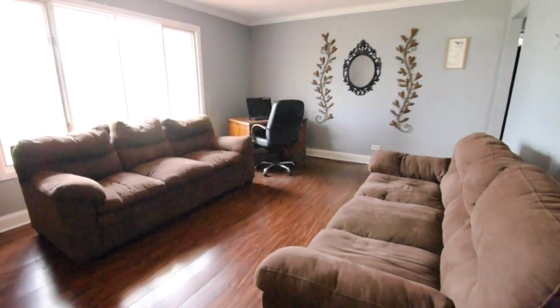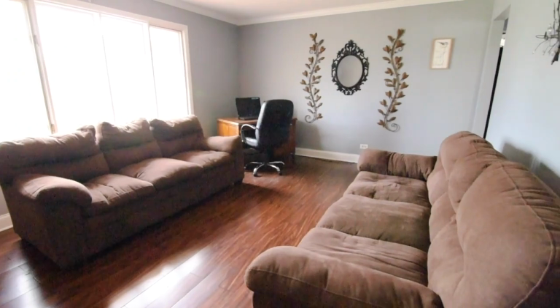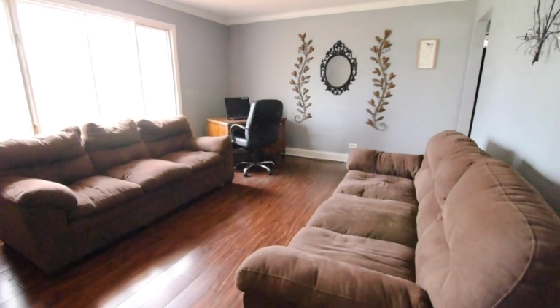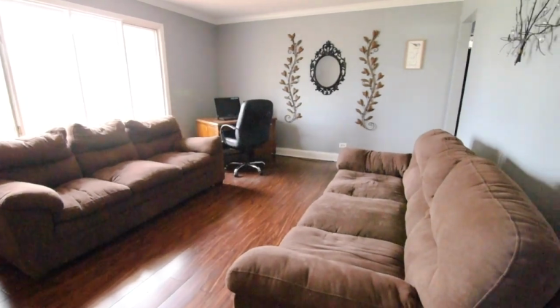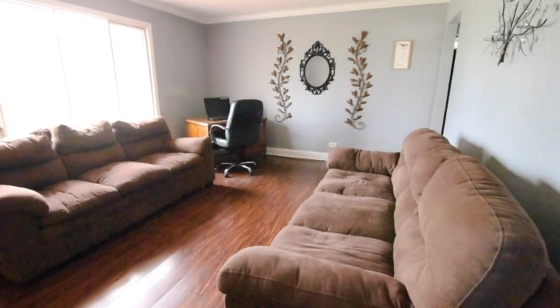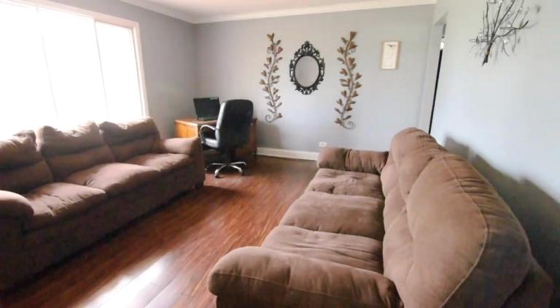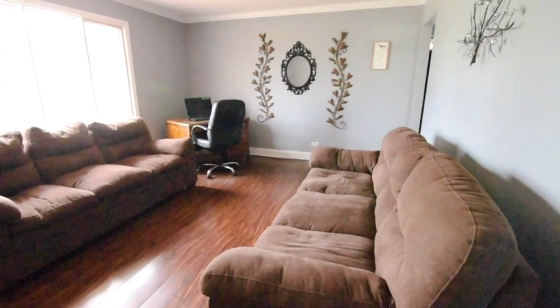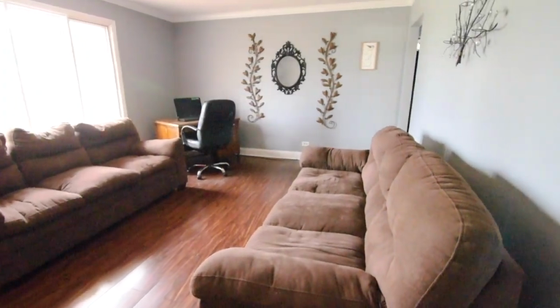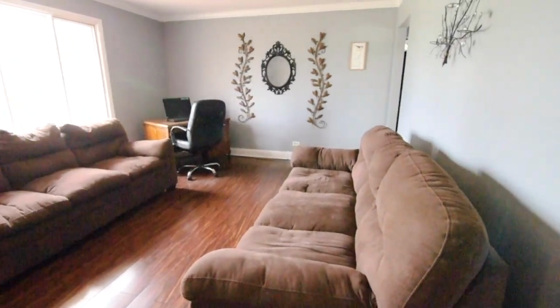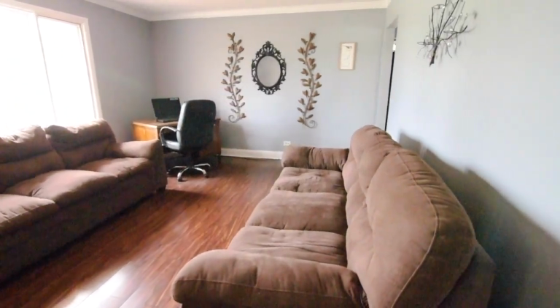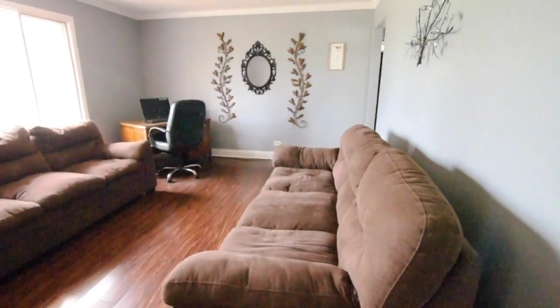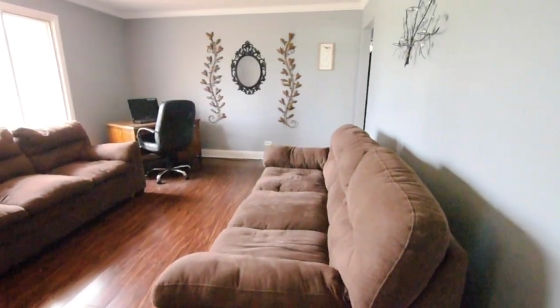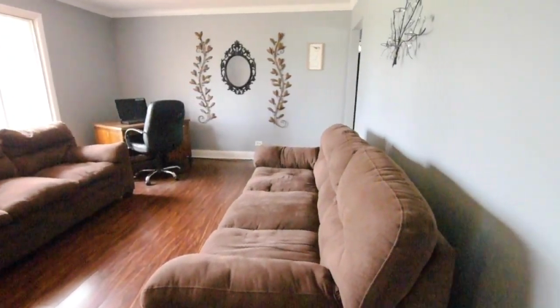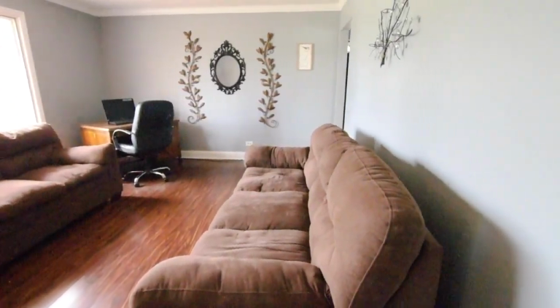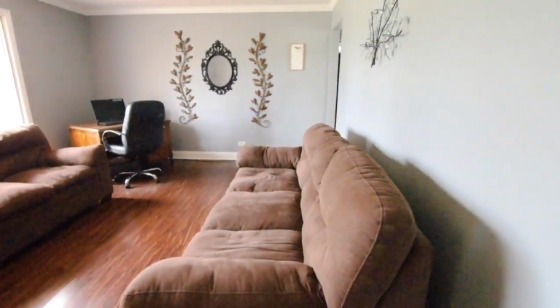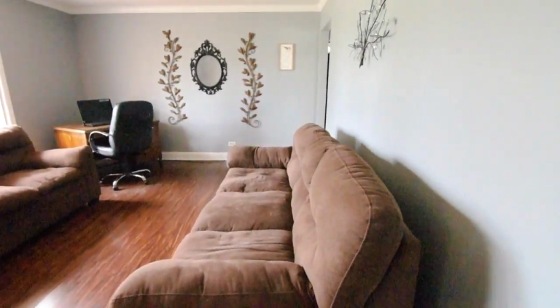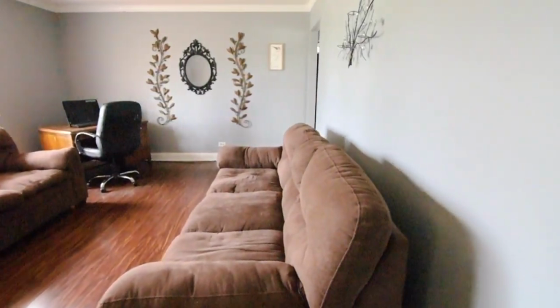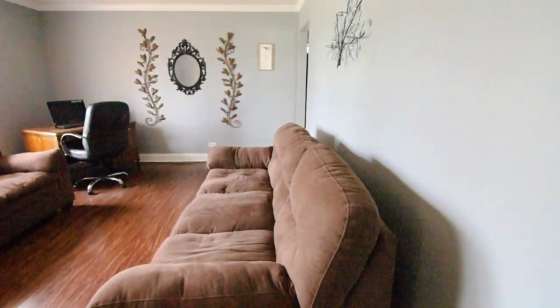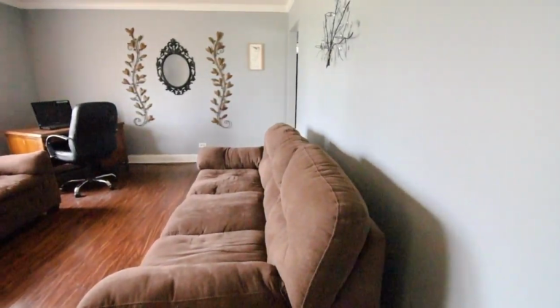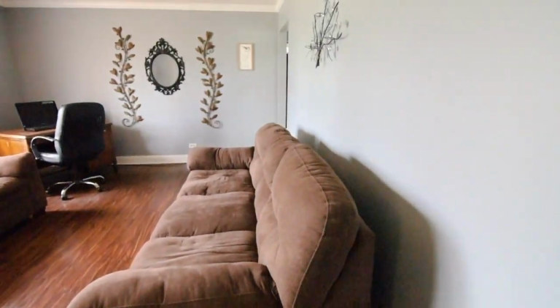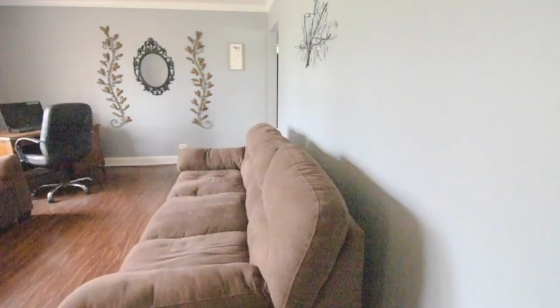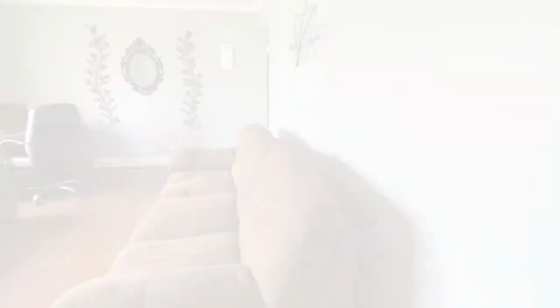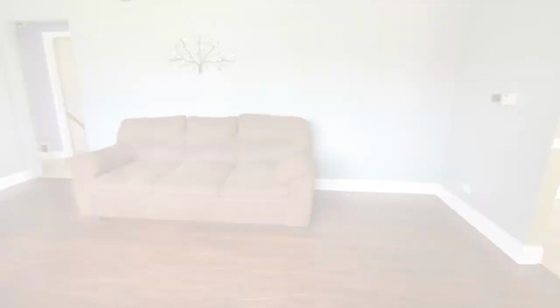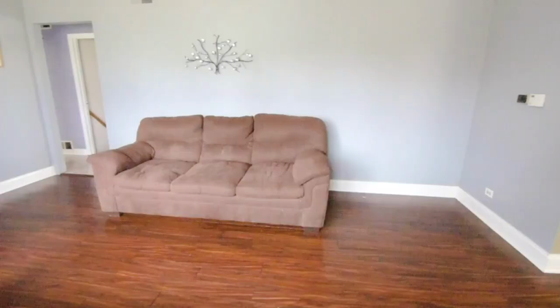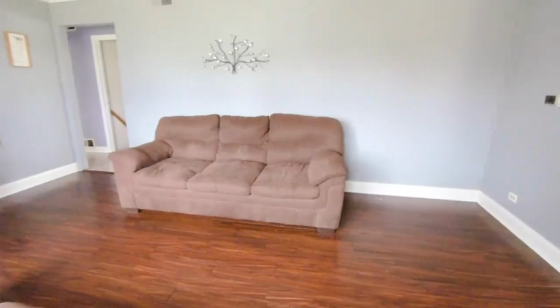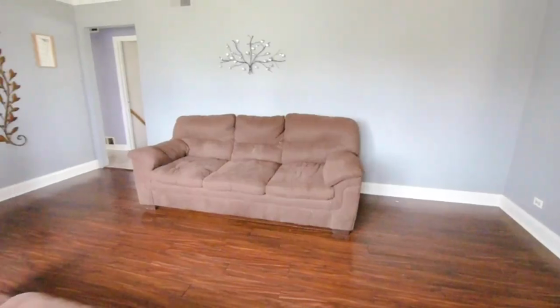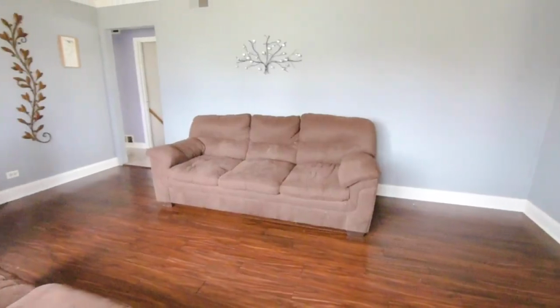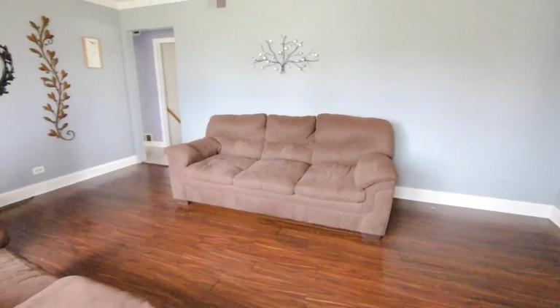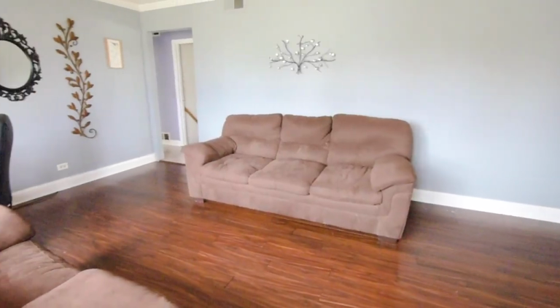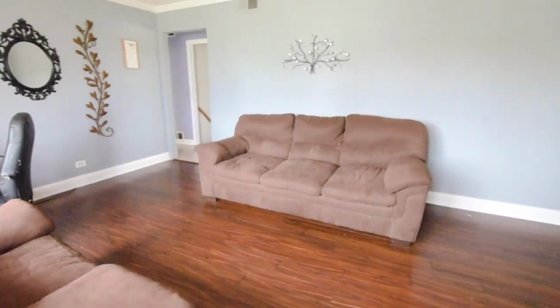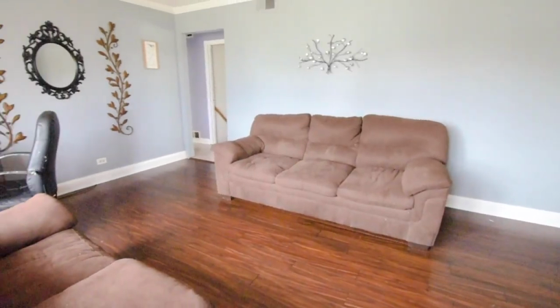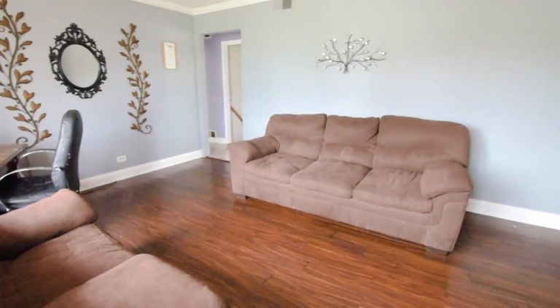The living room is a central place of this great home, filled with natural light from the bright bay windows.